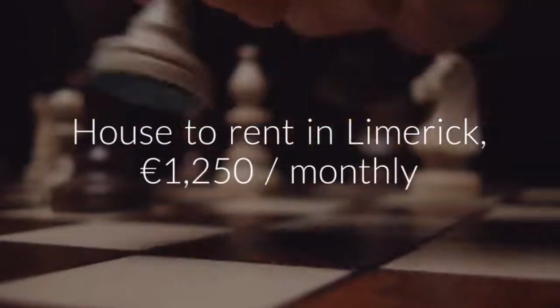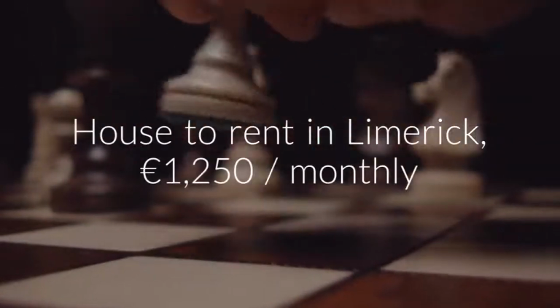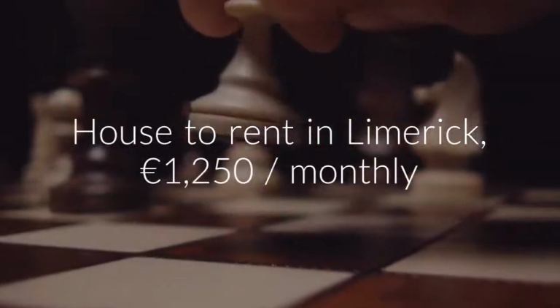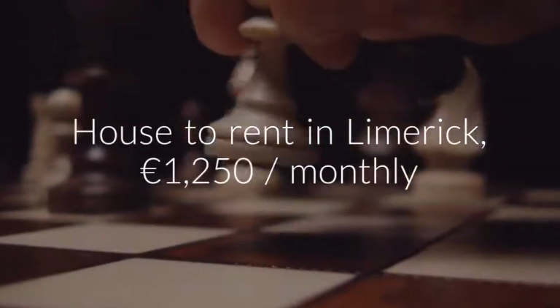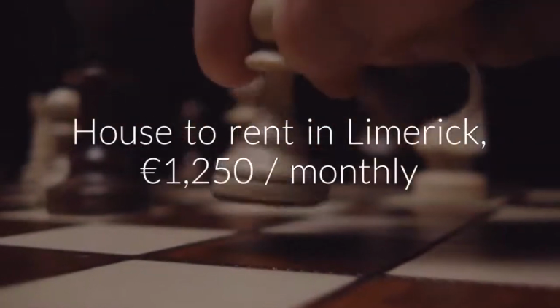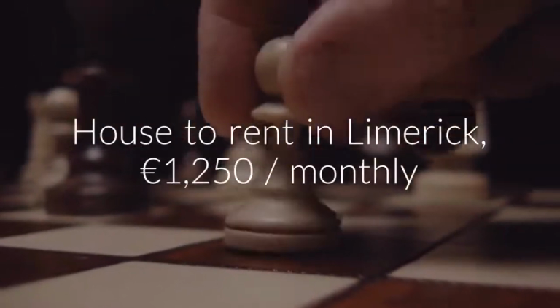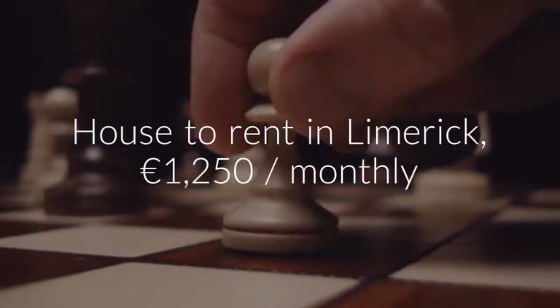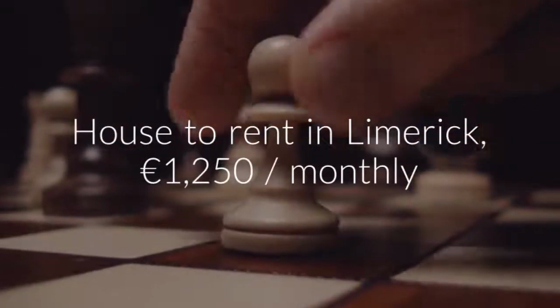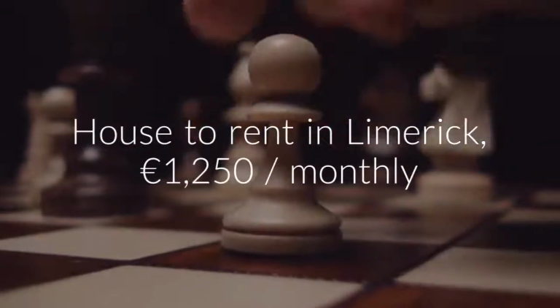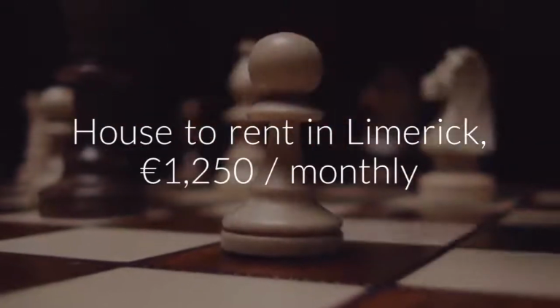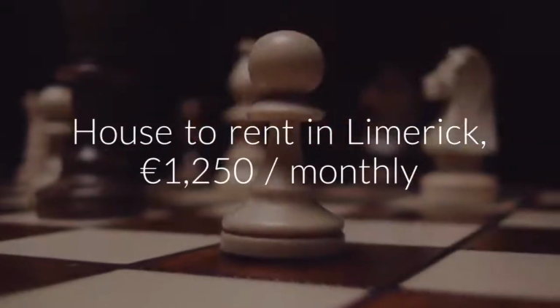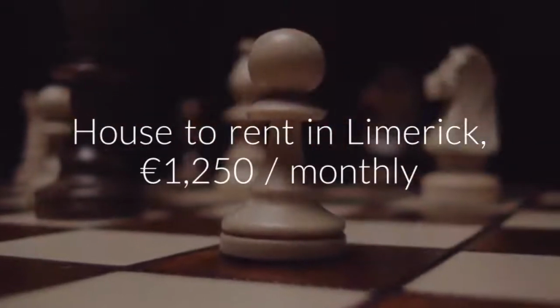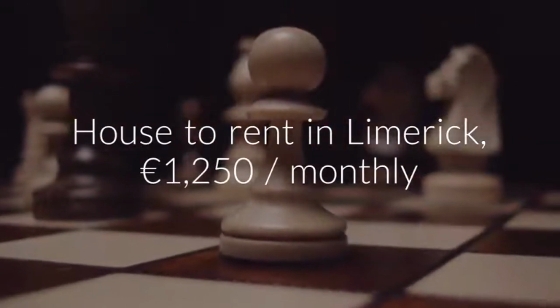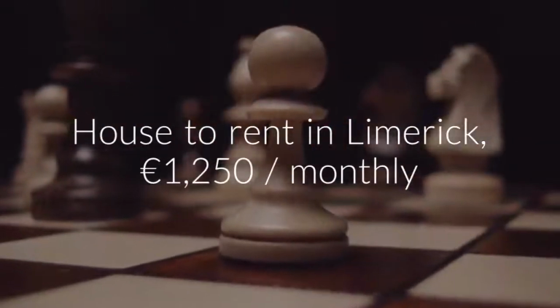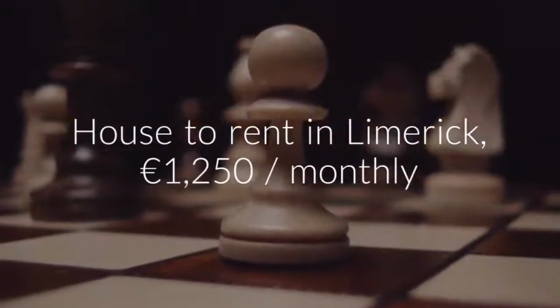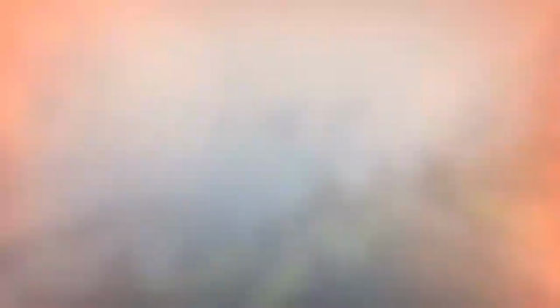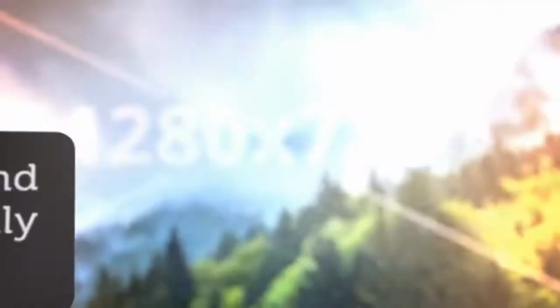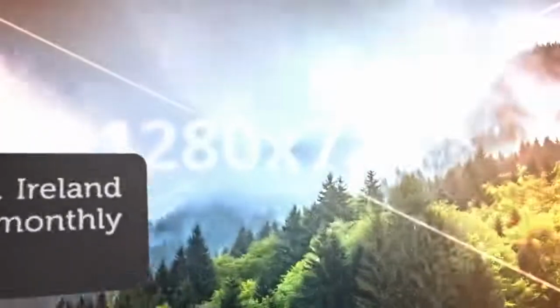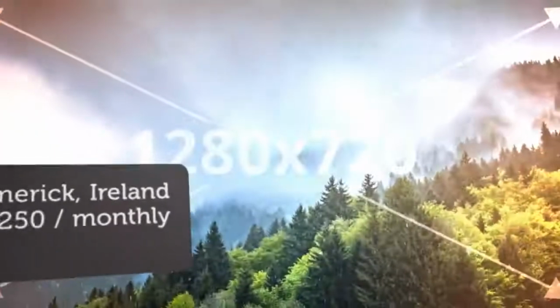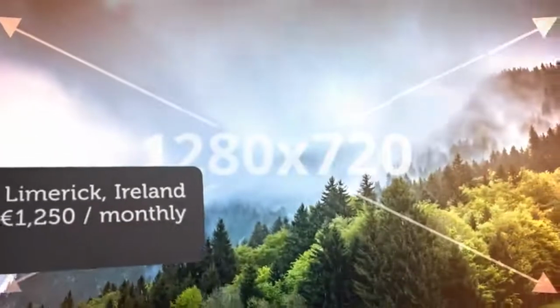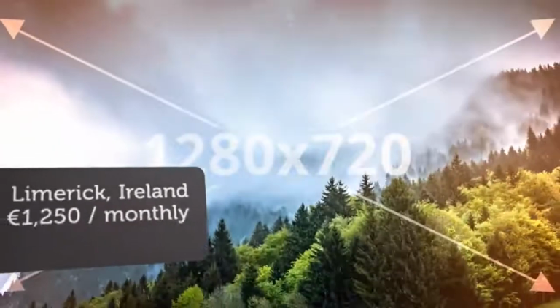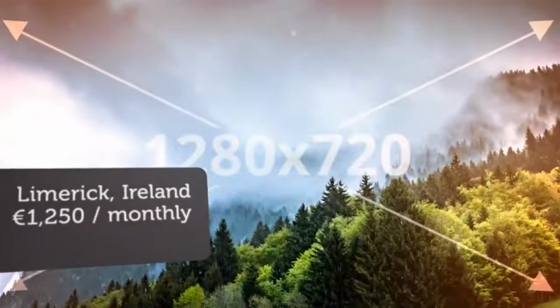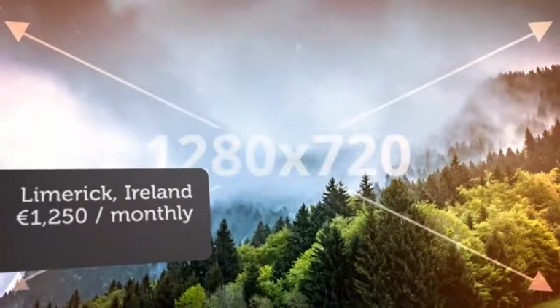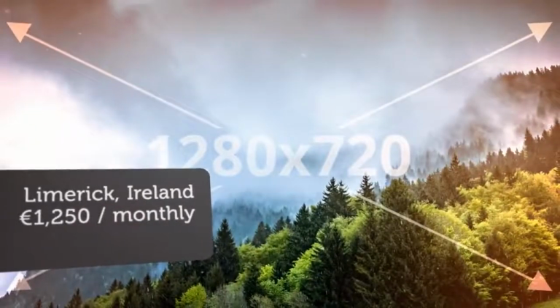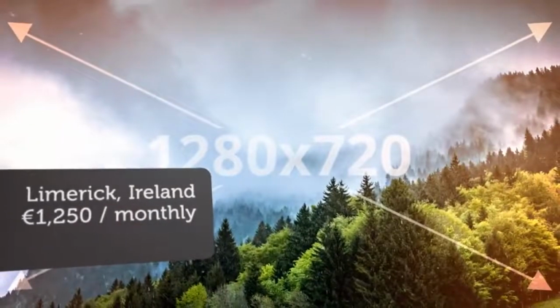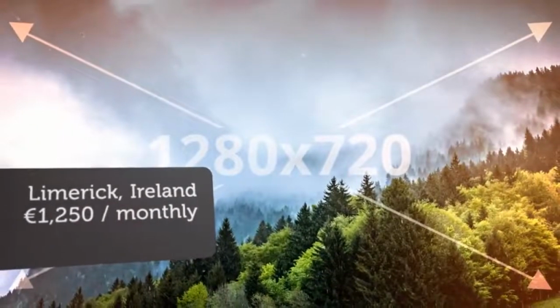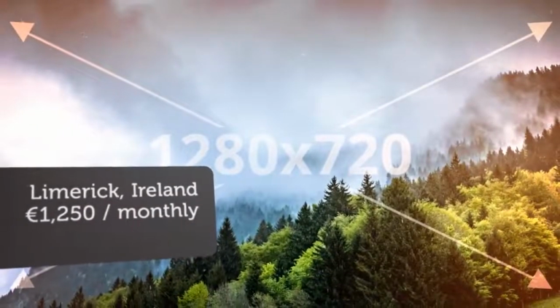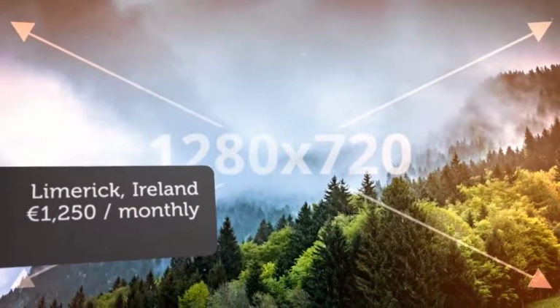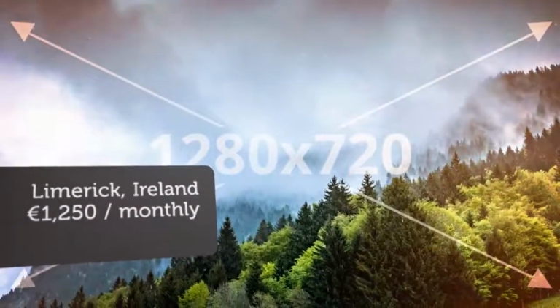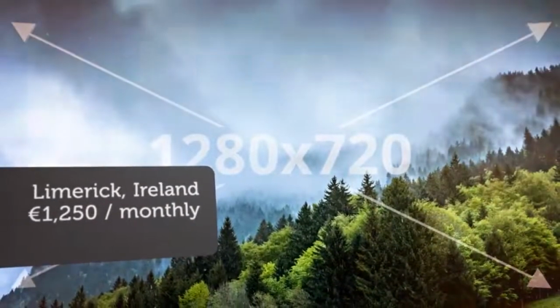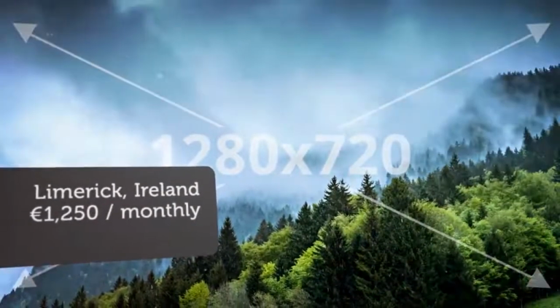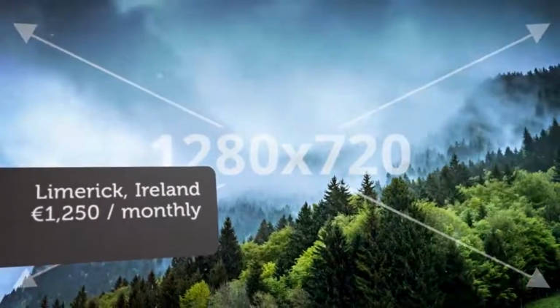The property is located just a few minutes' drive from Limerick City and the M7.